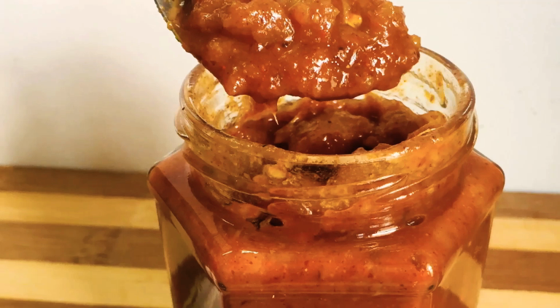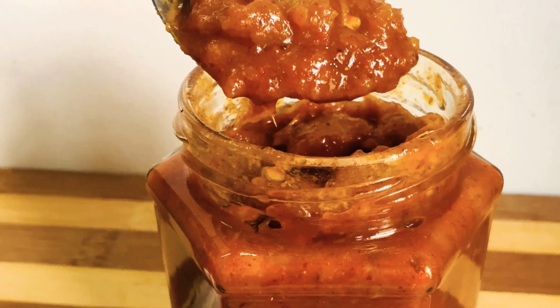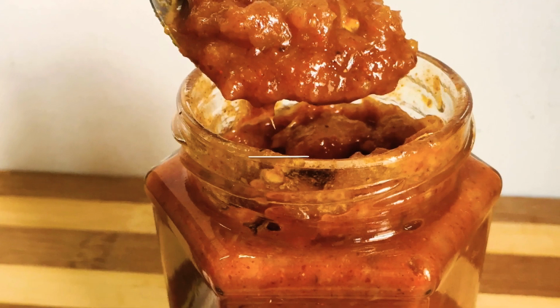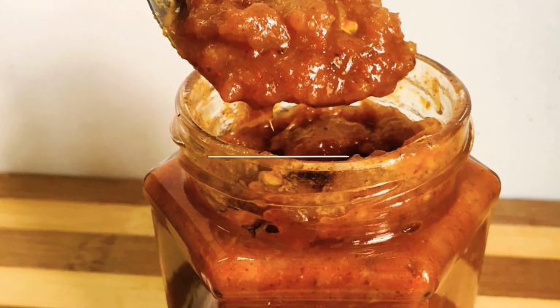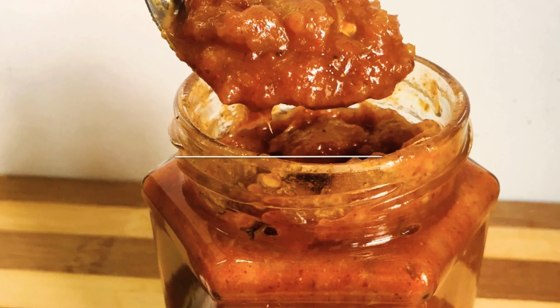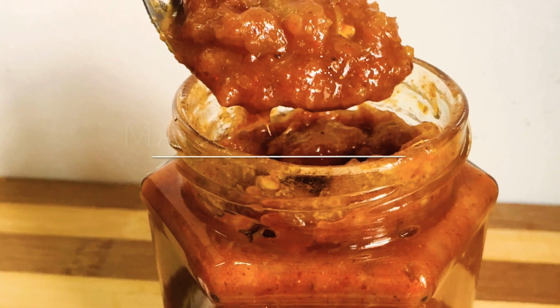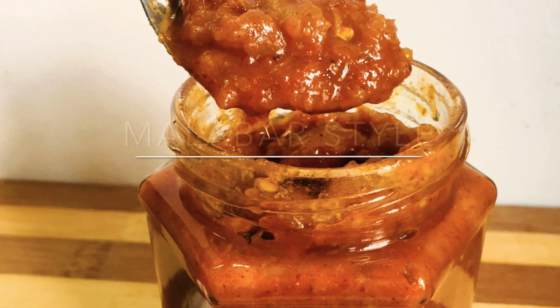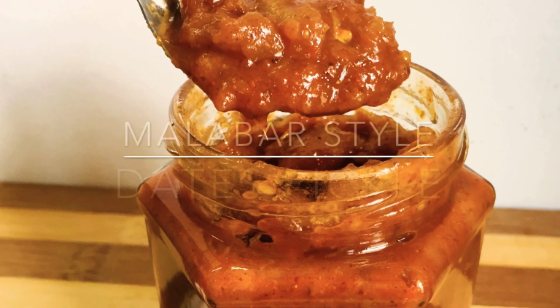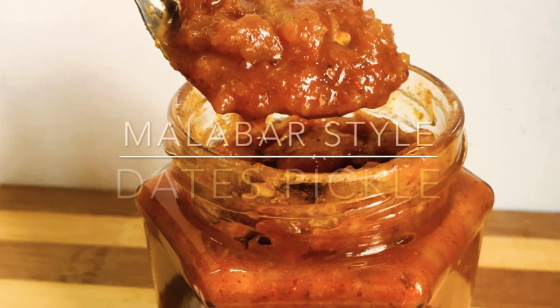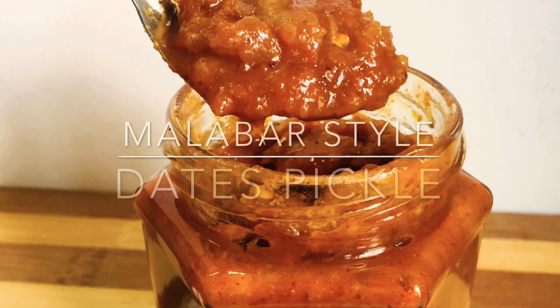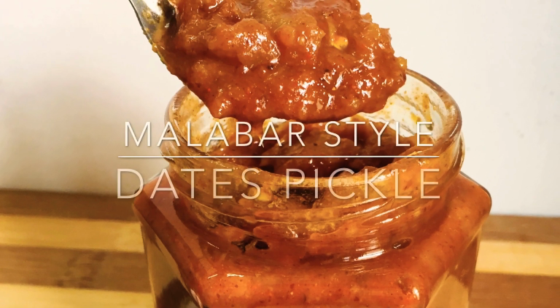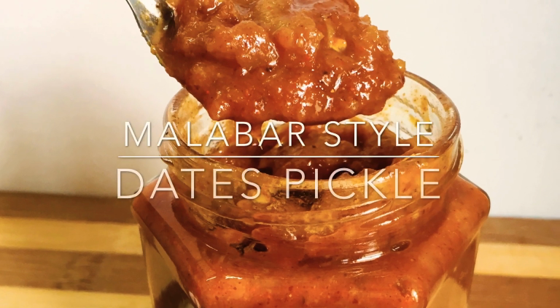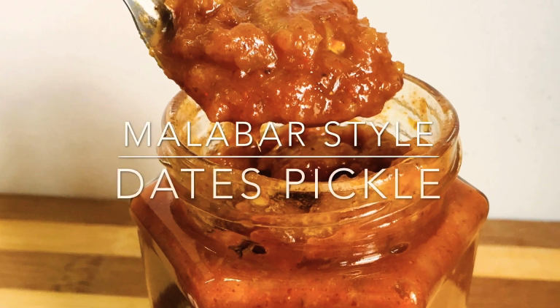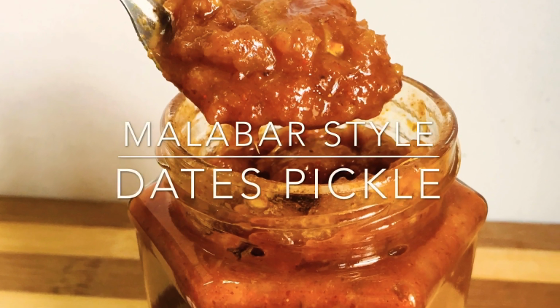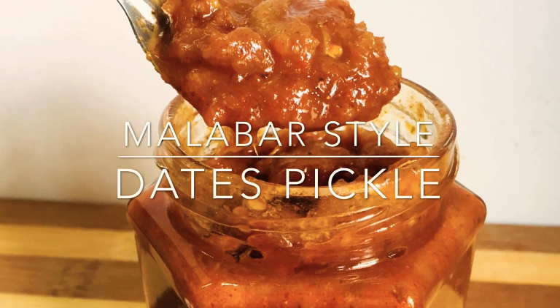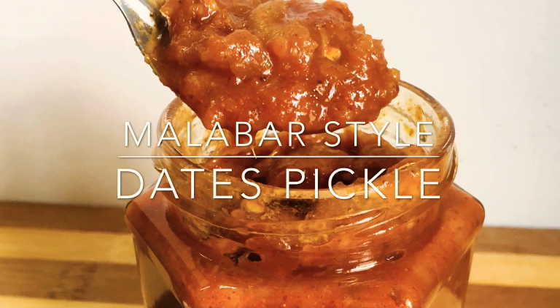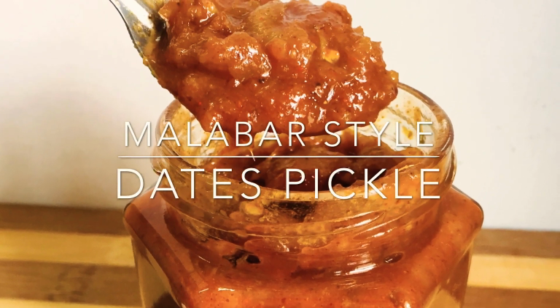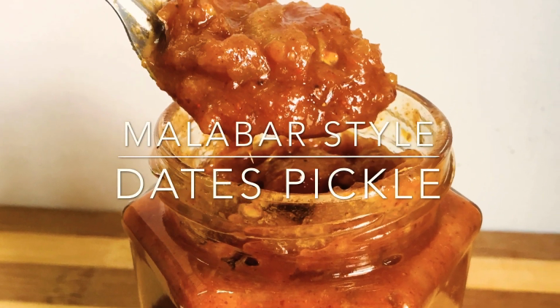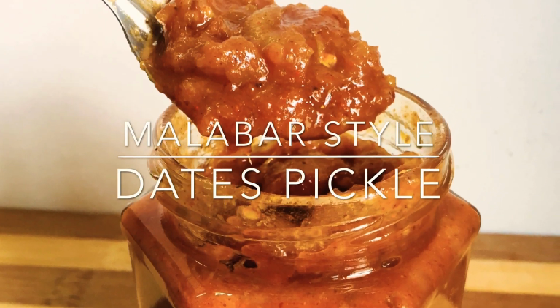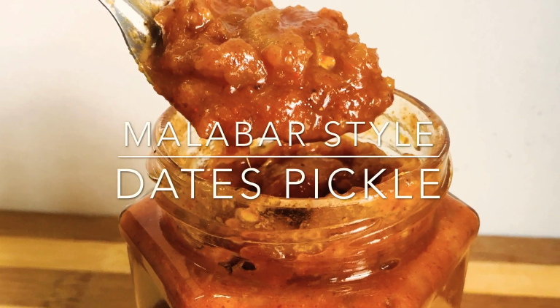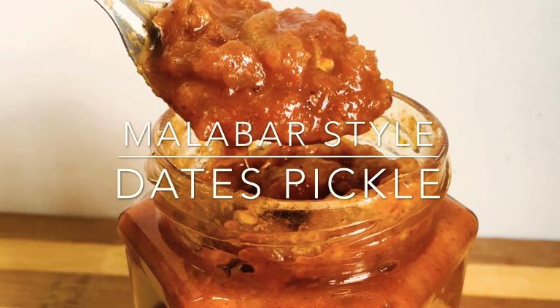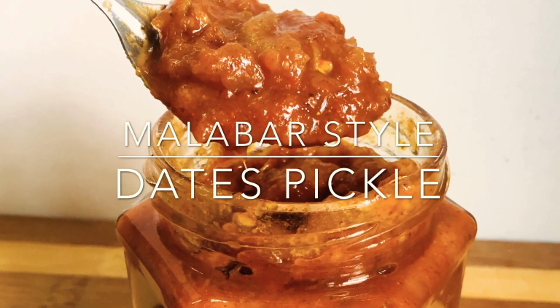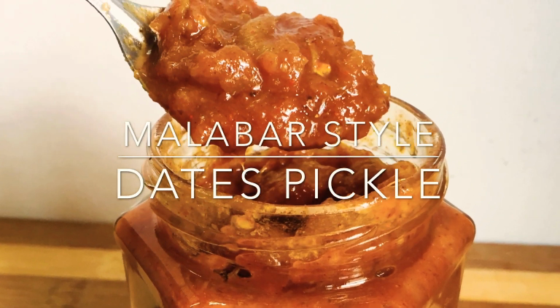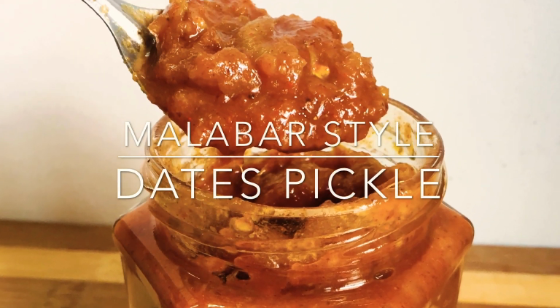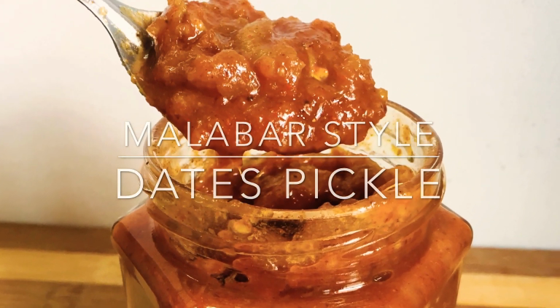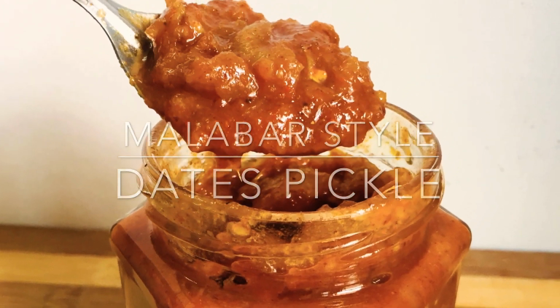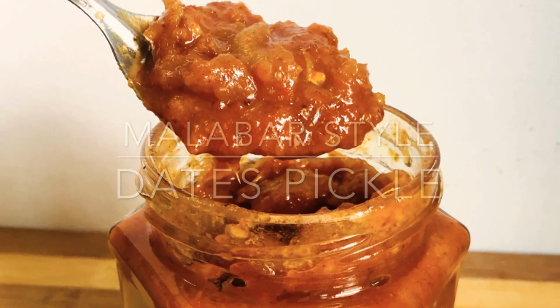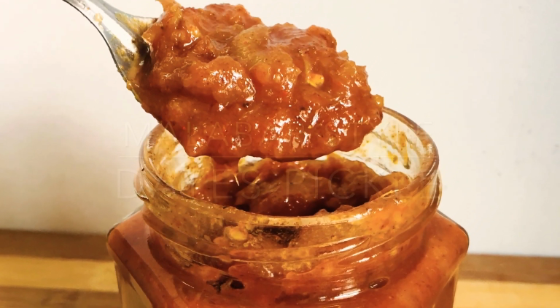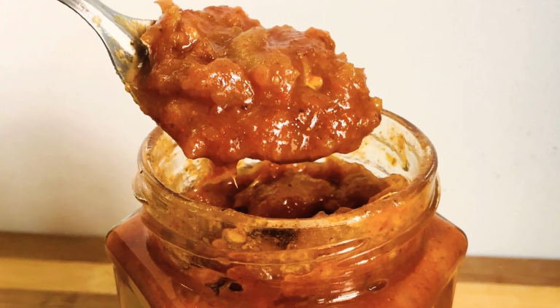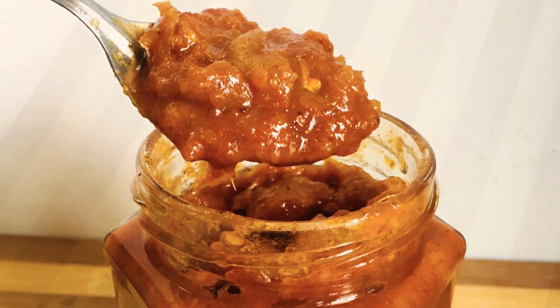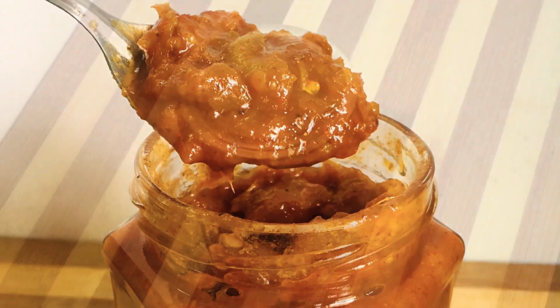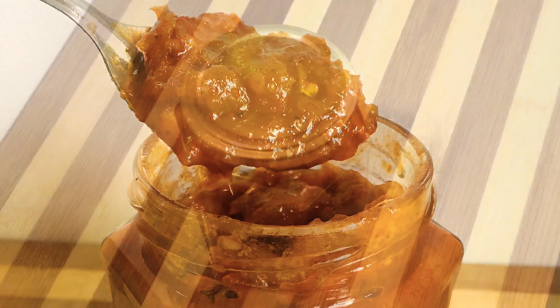Welcome back to my video. This recipe is a very good recipe for me.